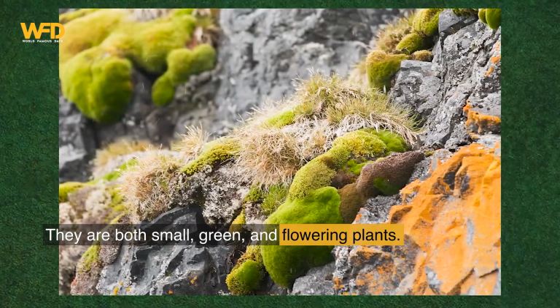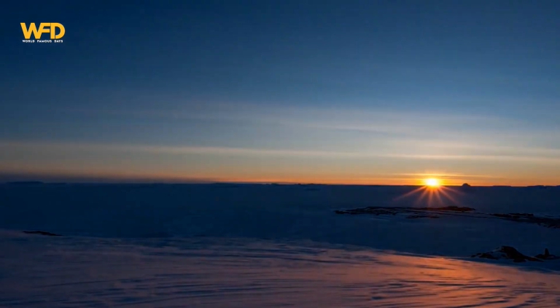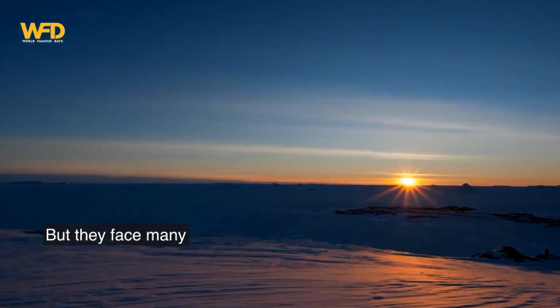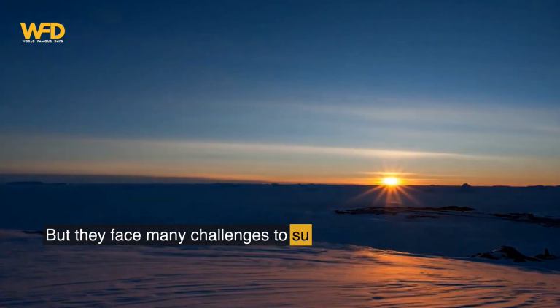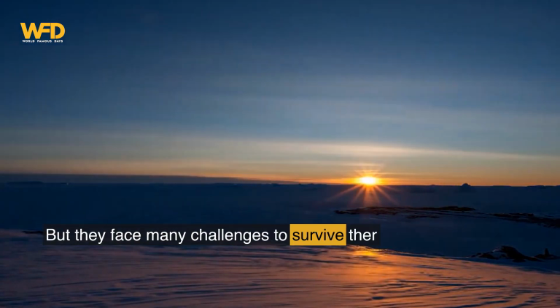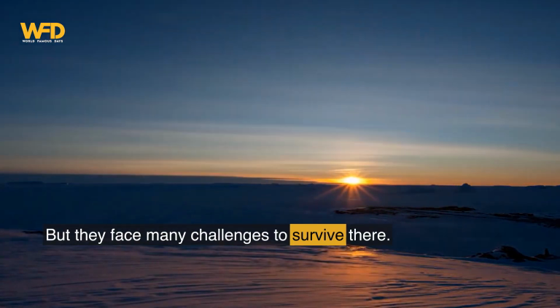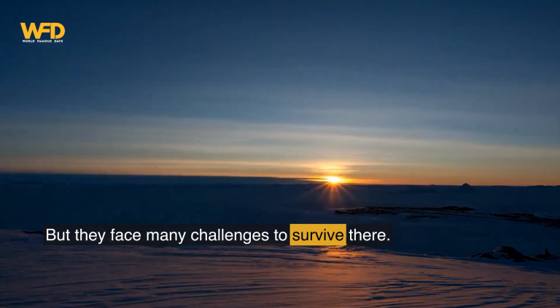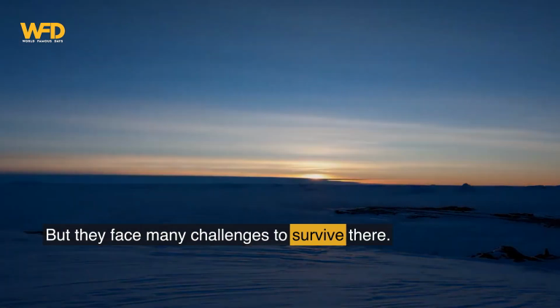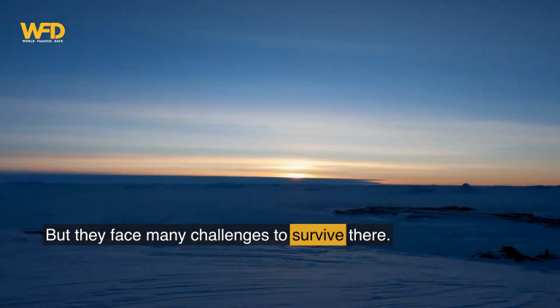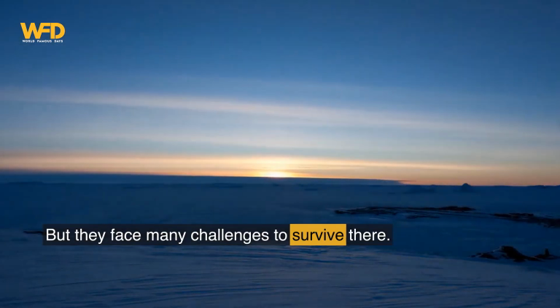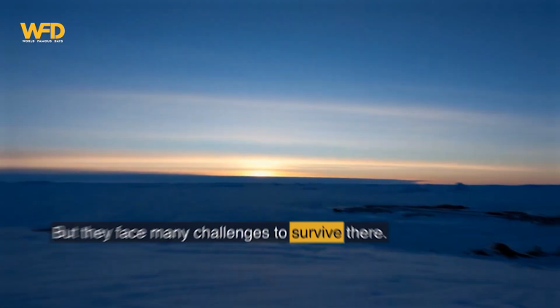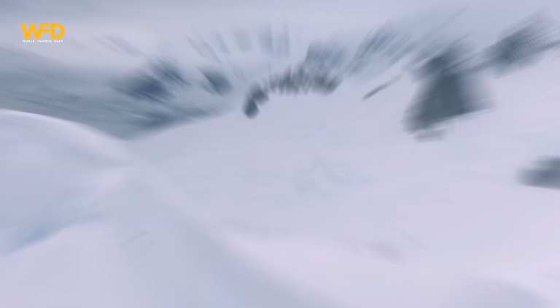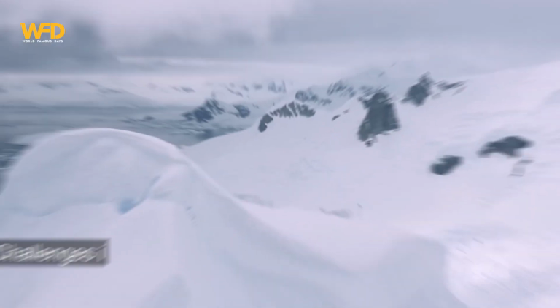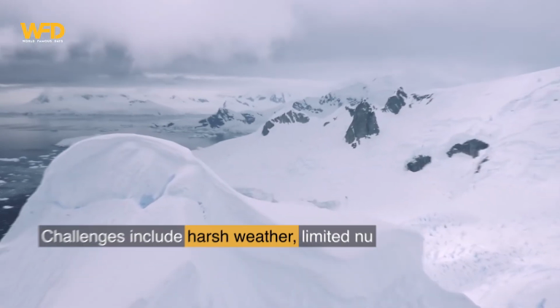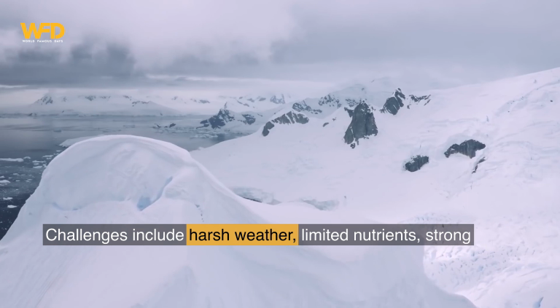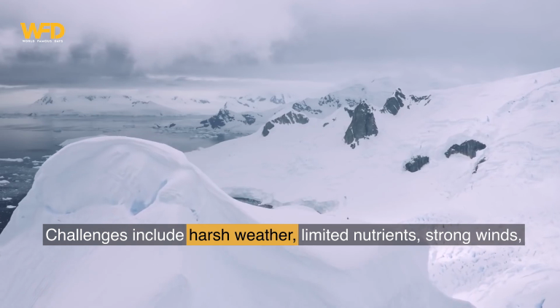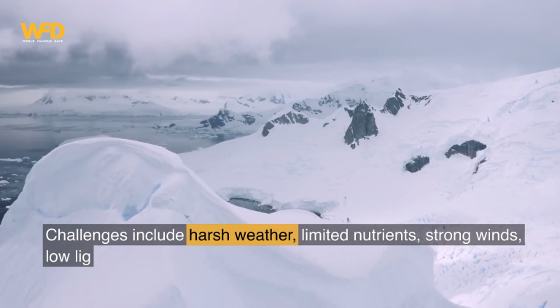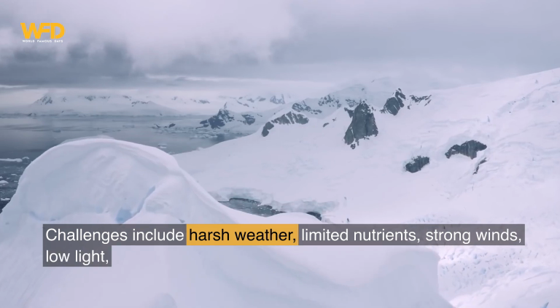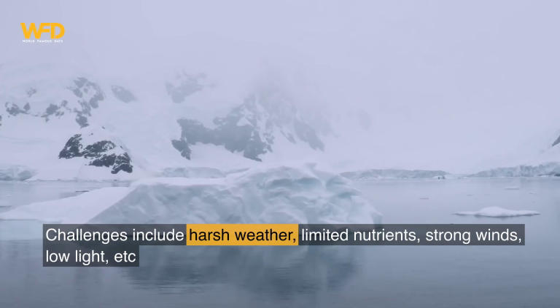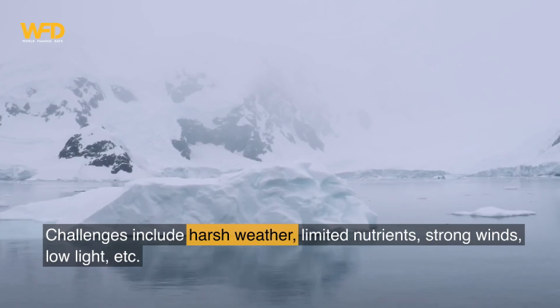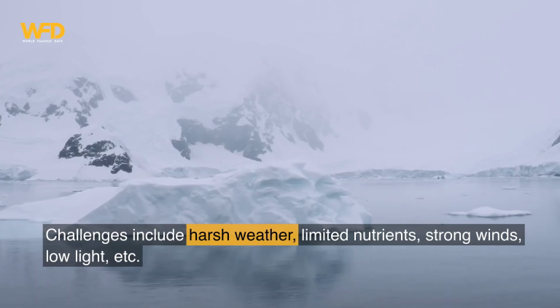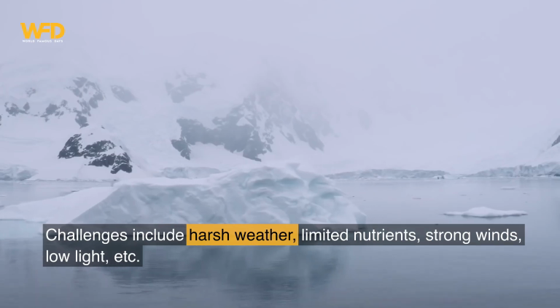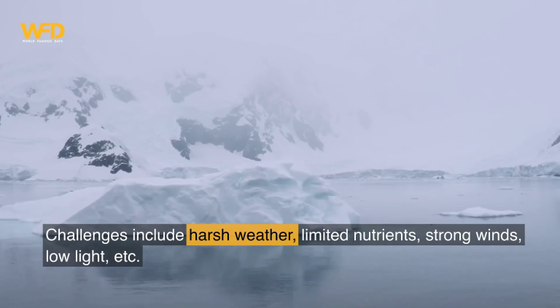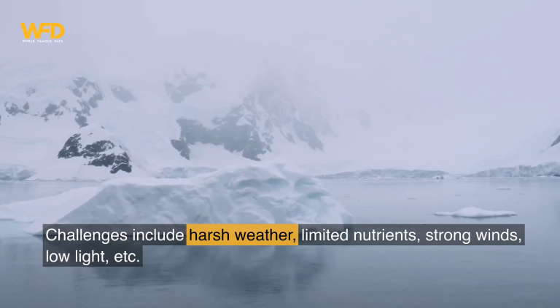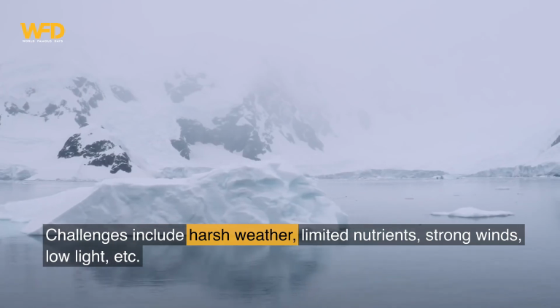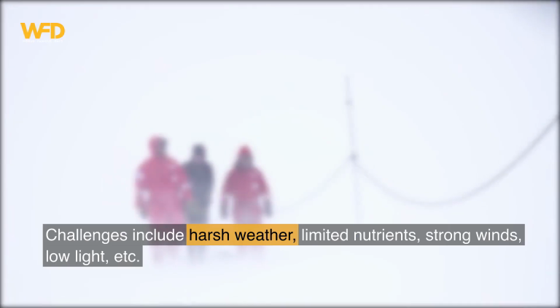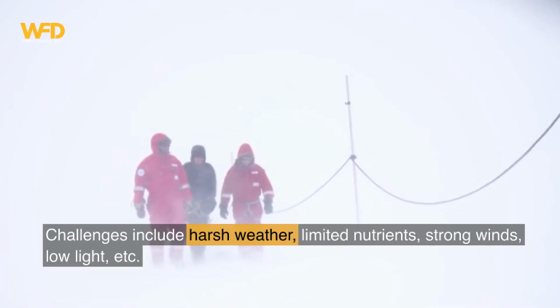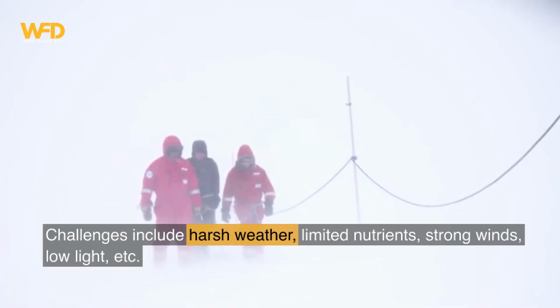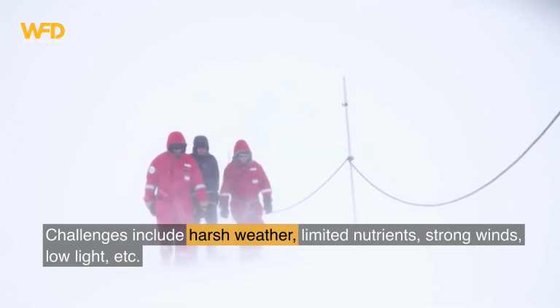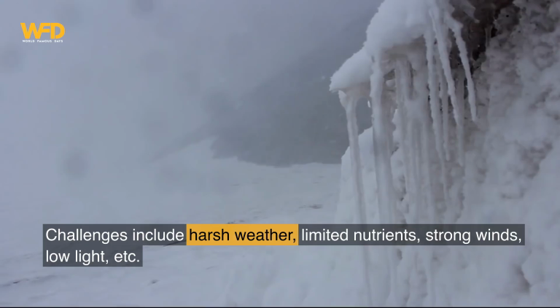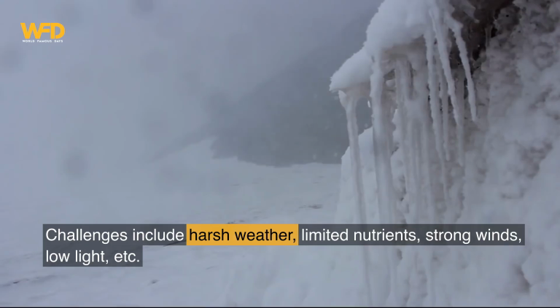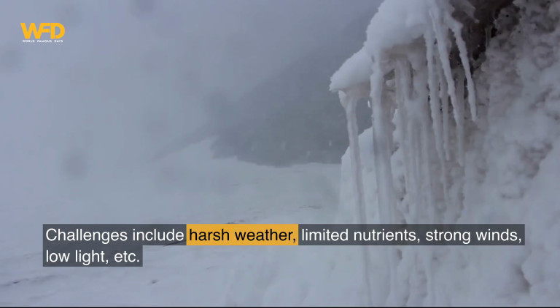But they face many challenges to survive there. Challenges include harsh weather, limited nutrients, strong winds, and low light.